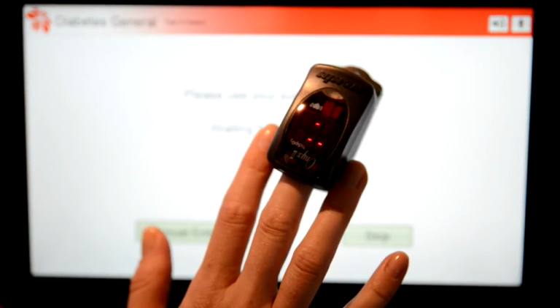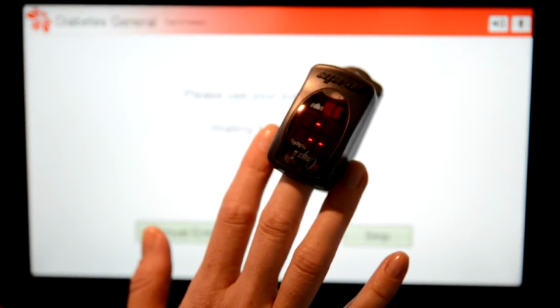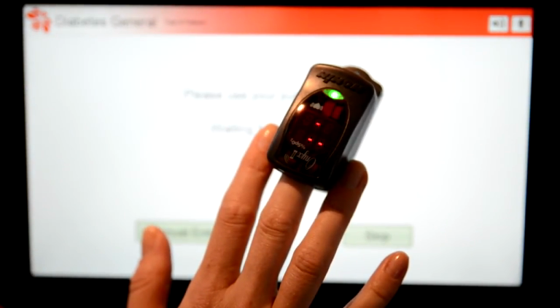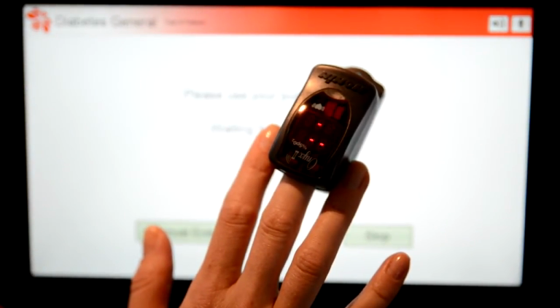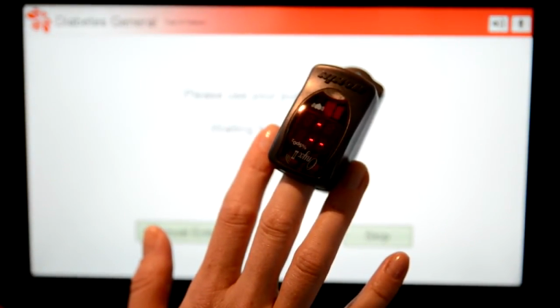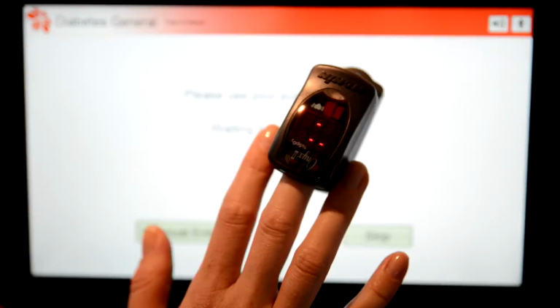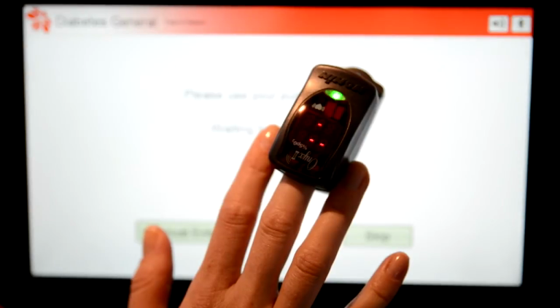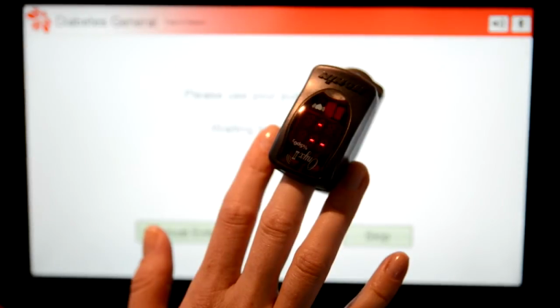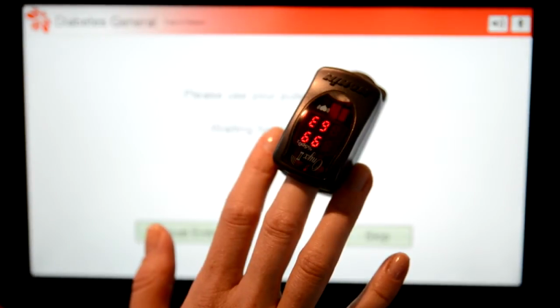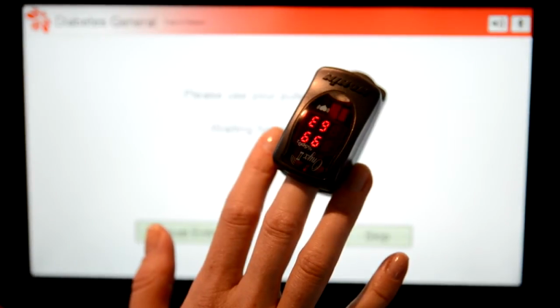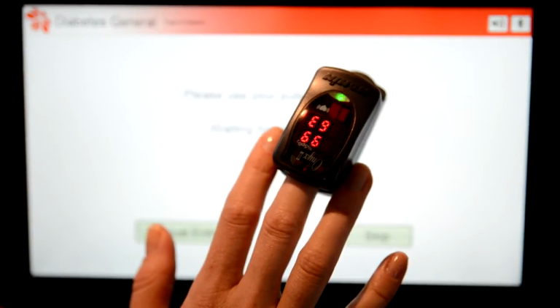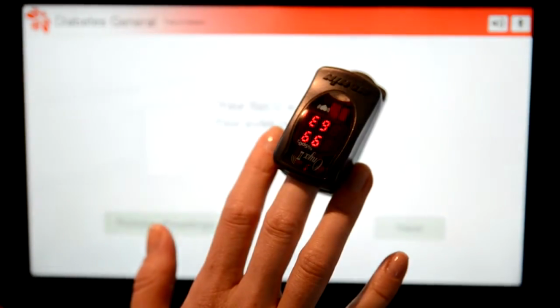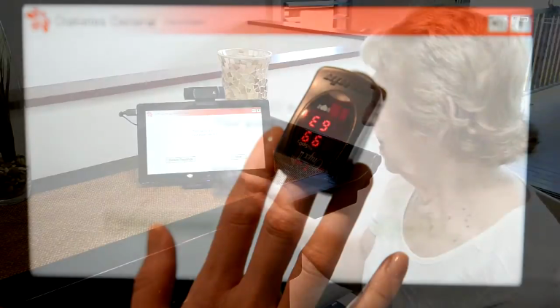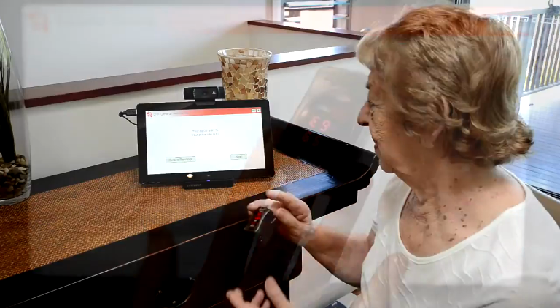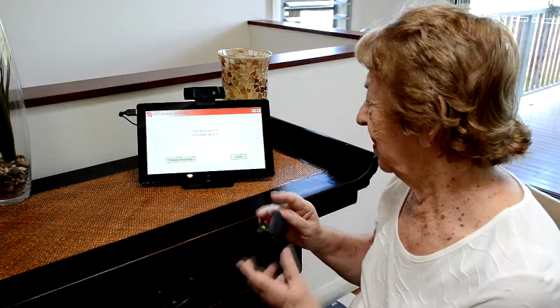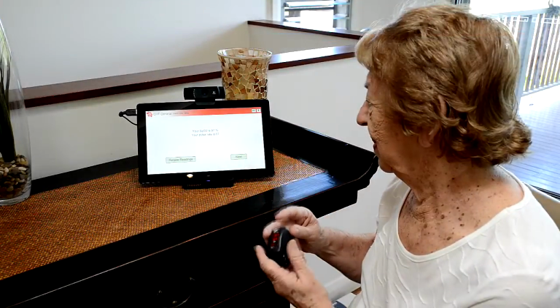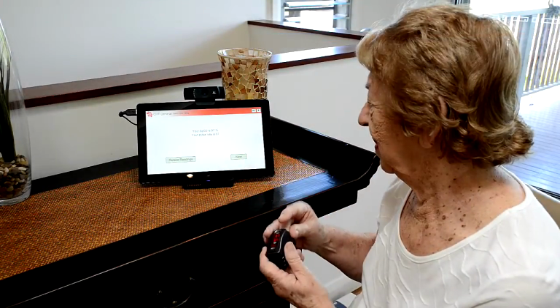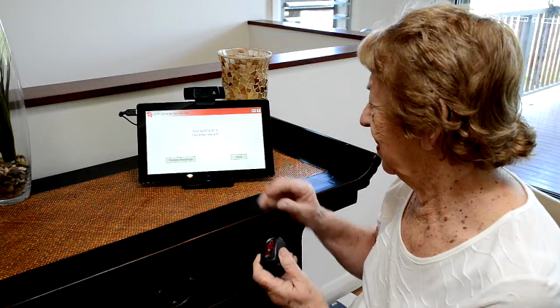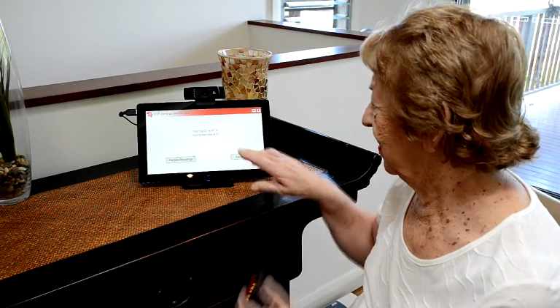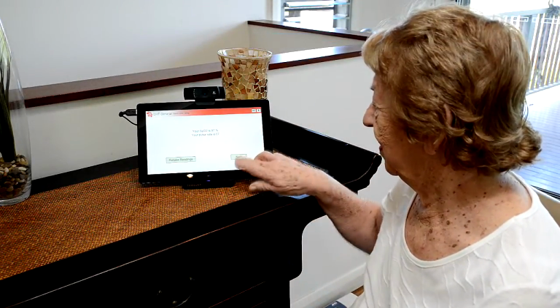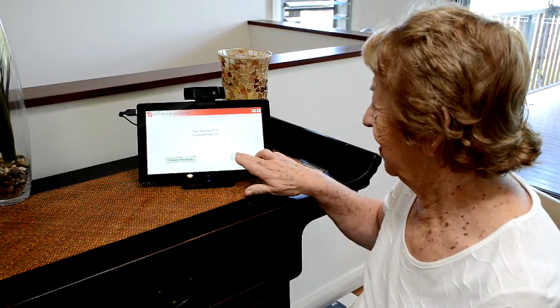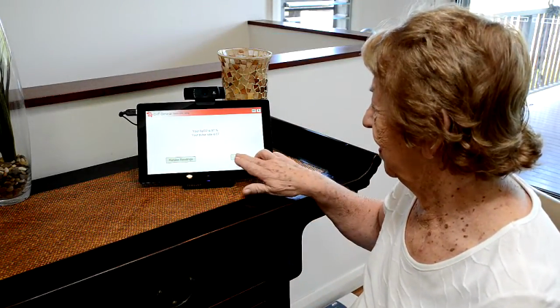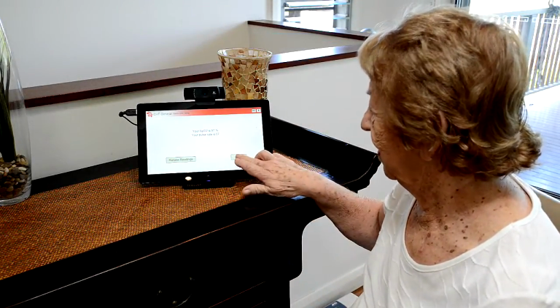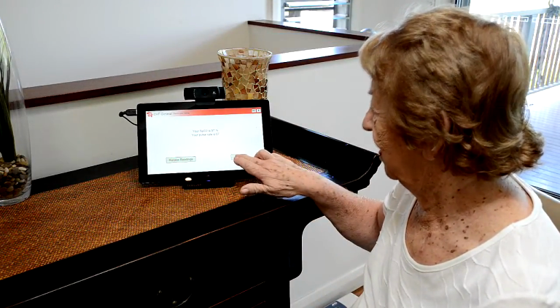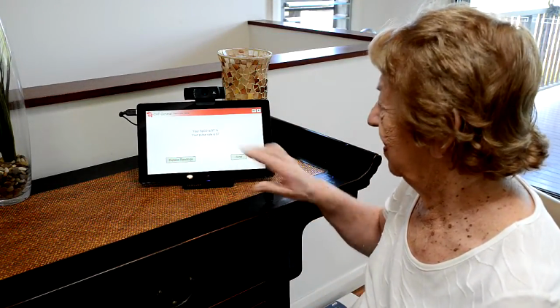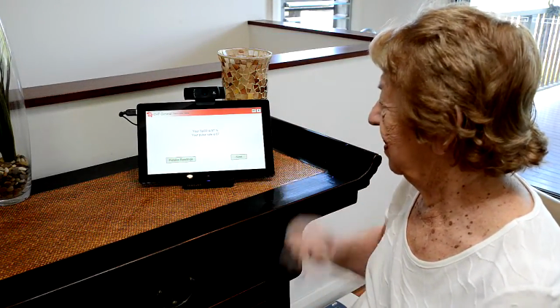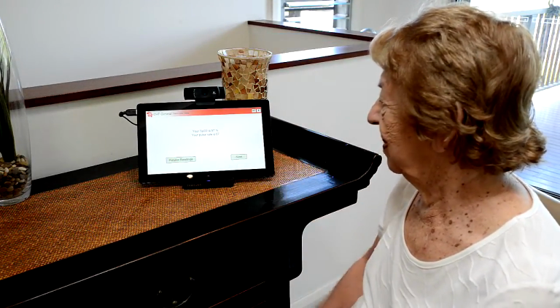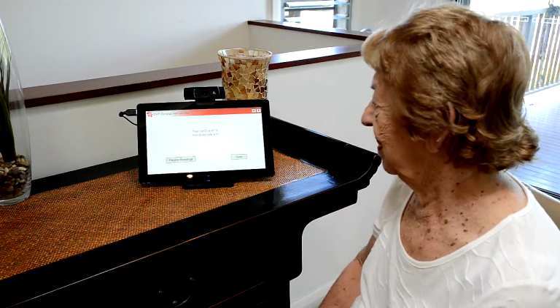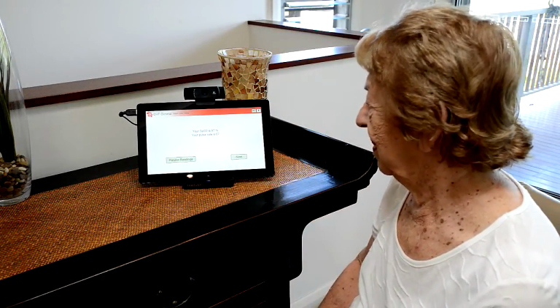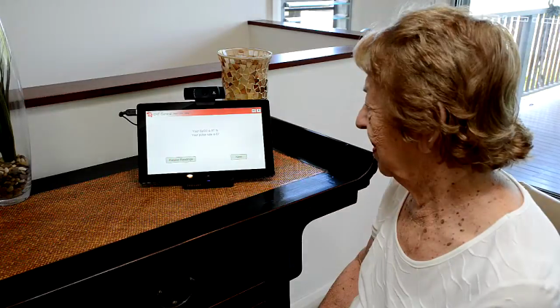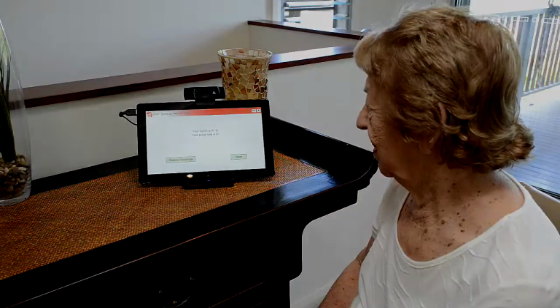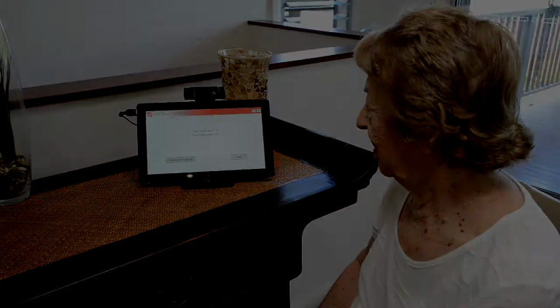Now wait for the Telehealth Hub to announce the measurement, then remove the finger sensor and press next on the Telehealth Hub.